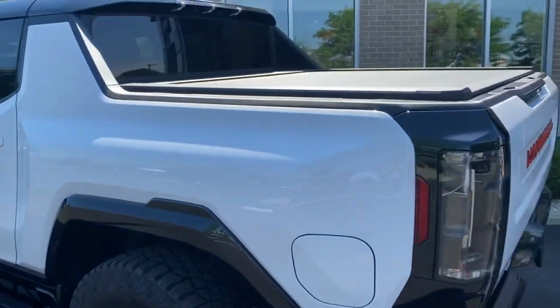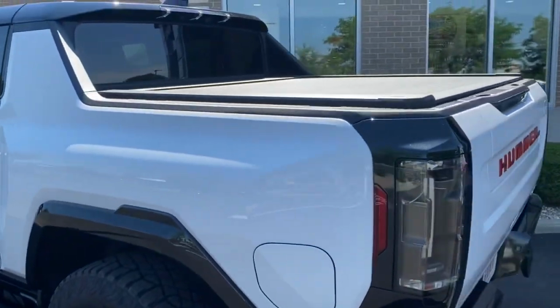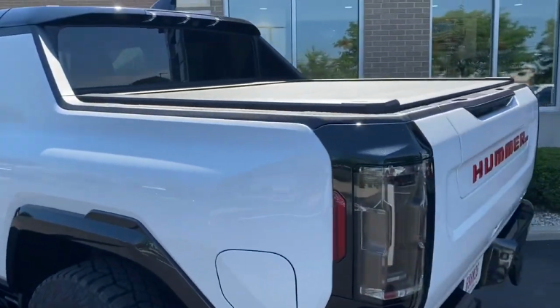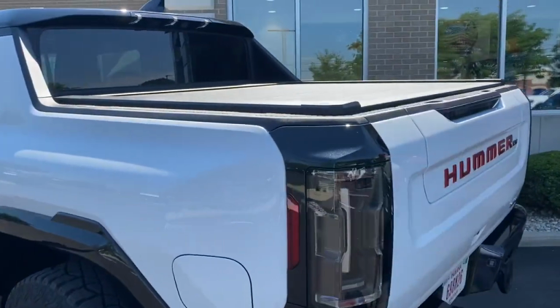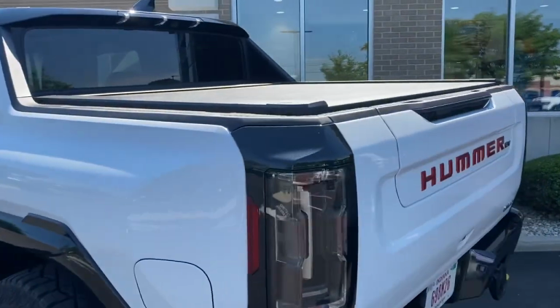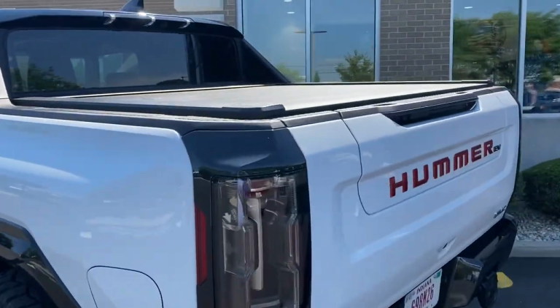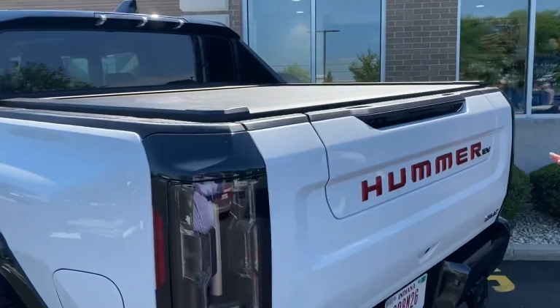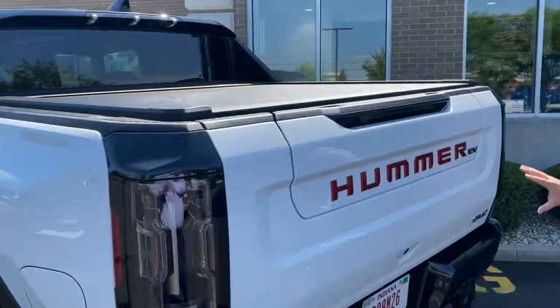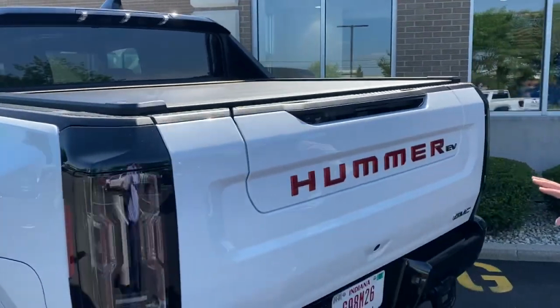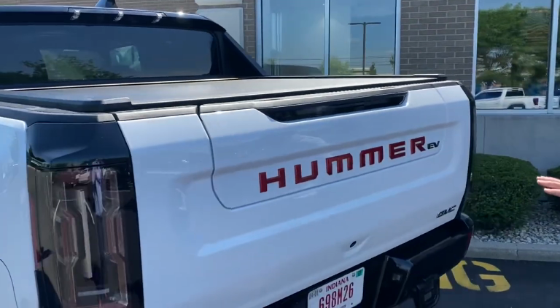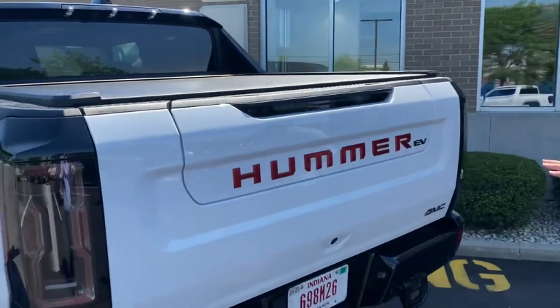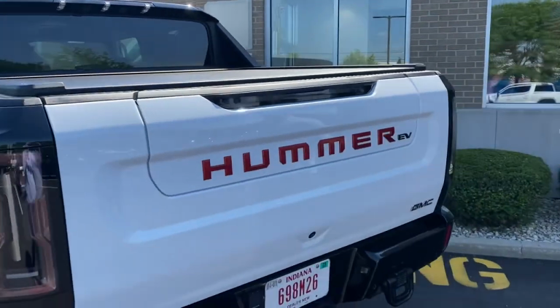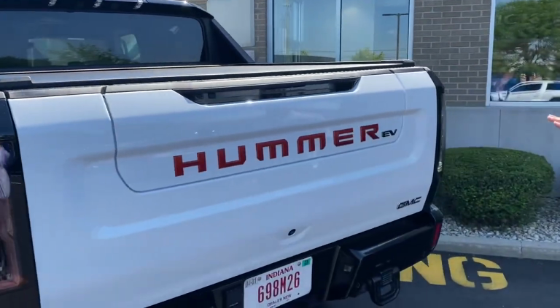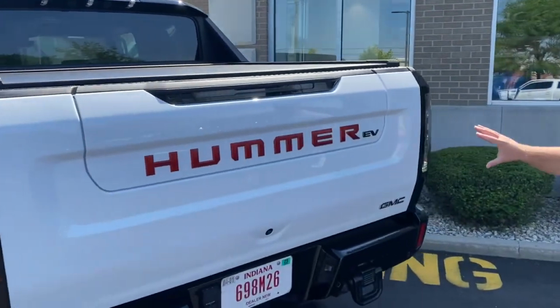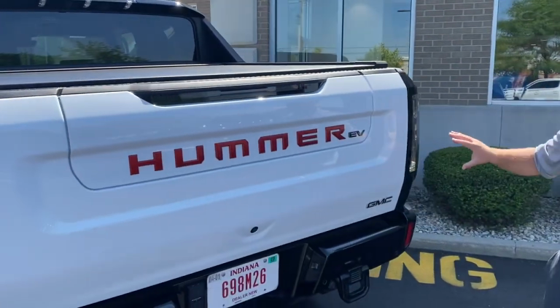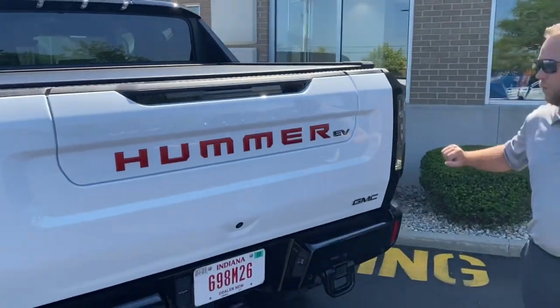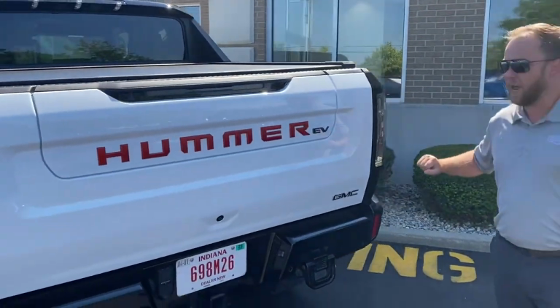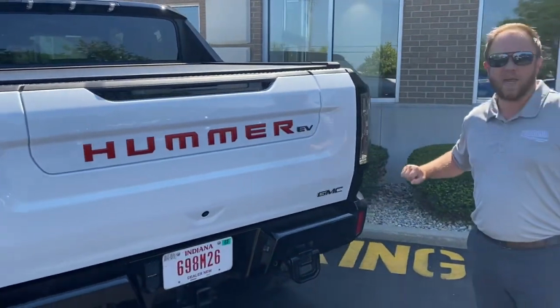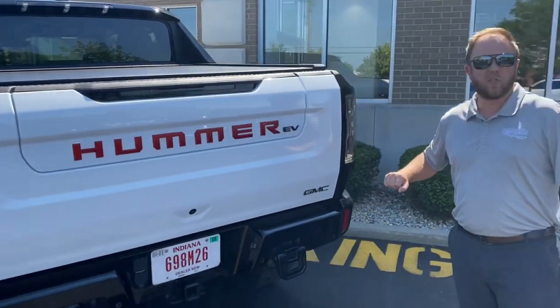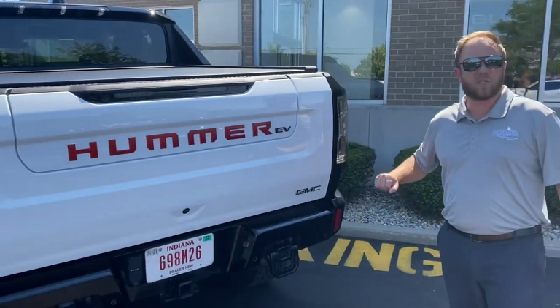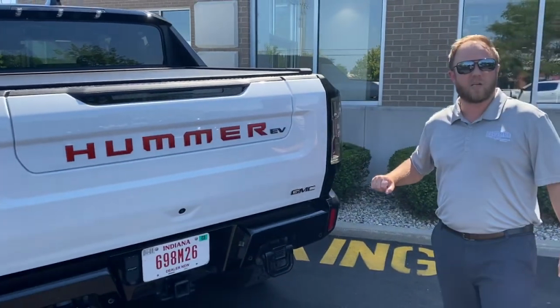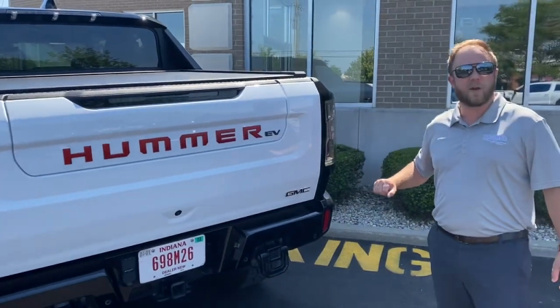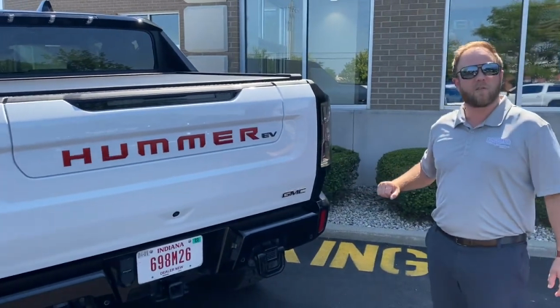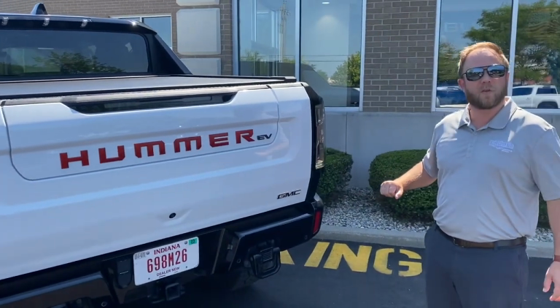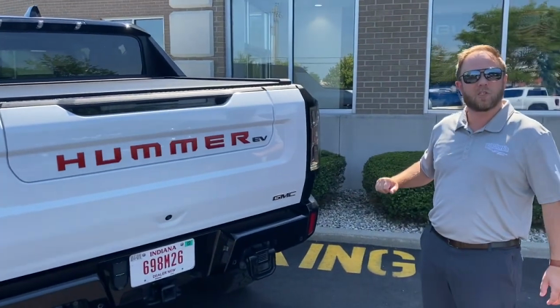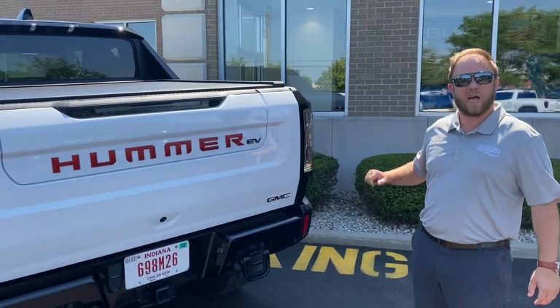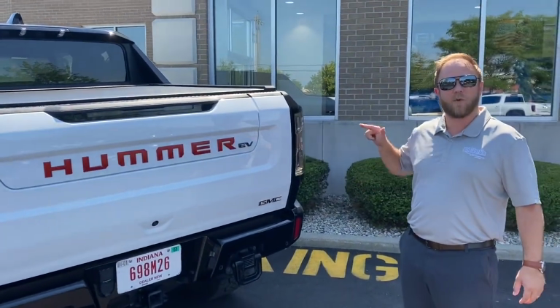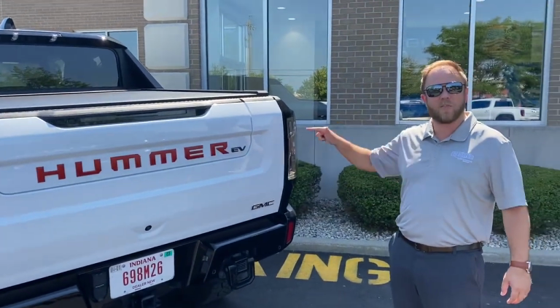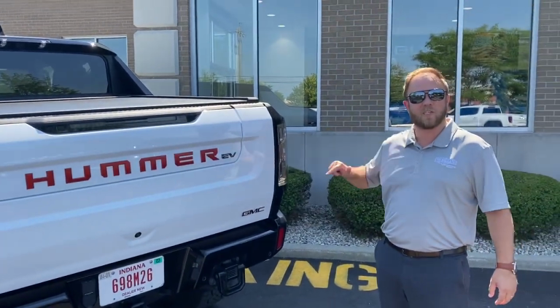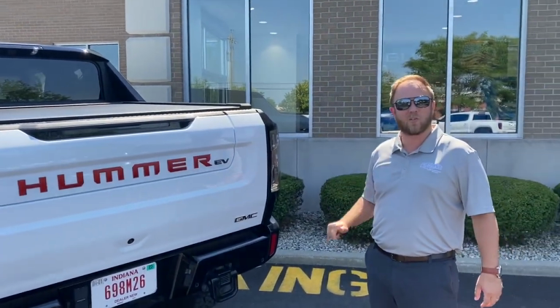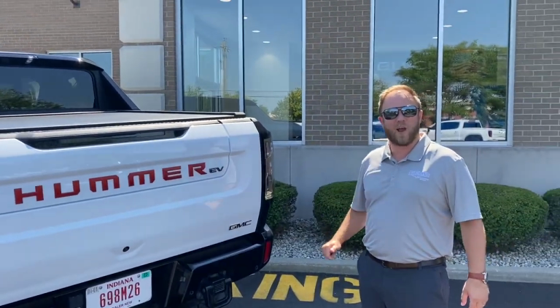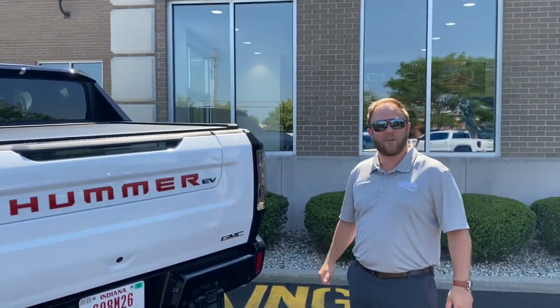This vehicle is made in America, and what a better way to celebrate the 4th of July with this in your driveway.